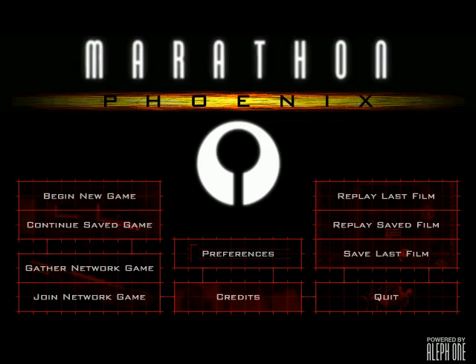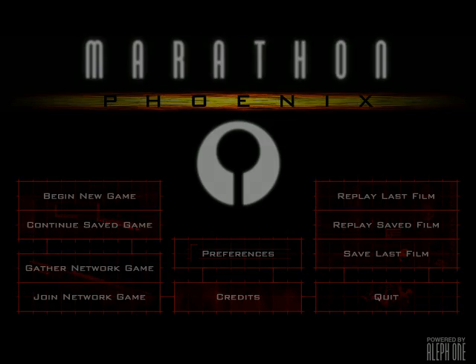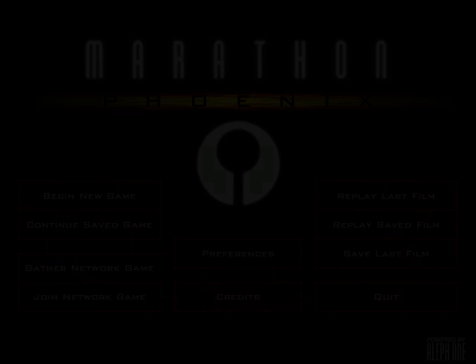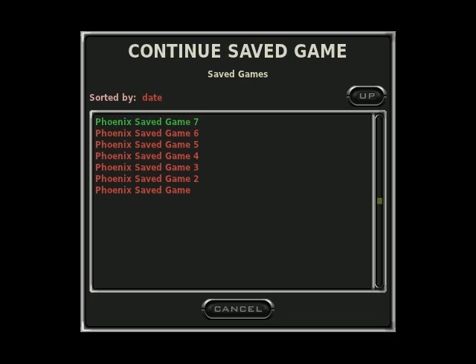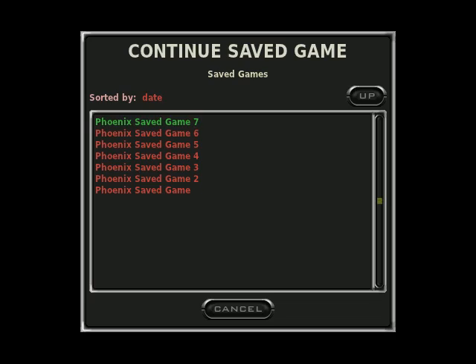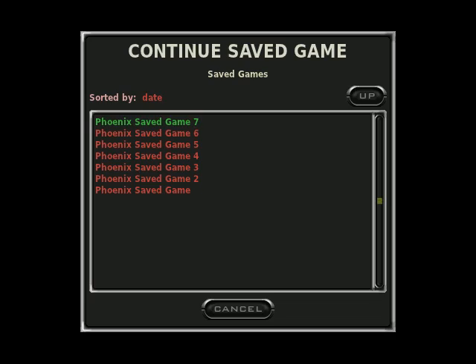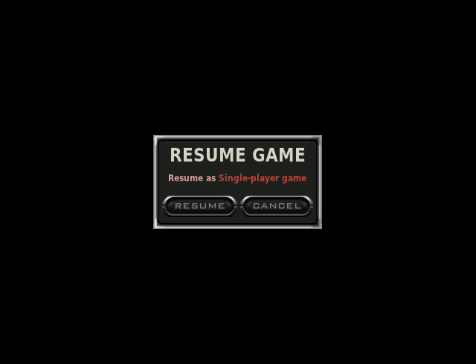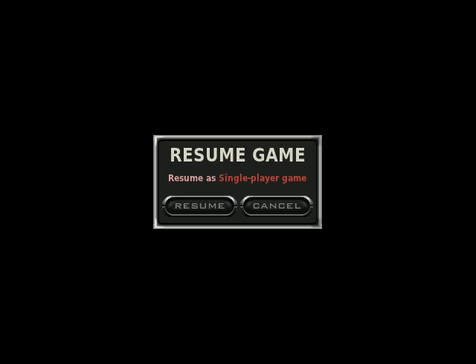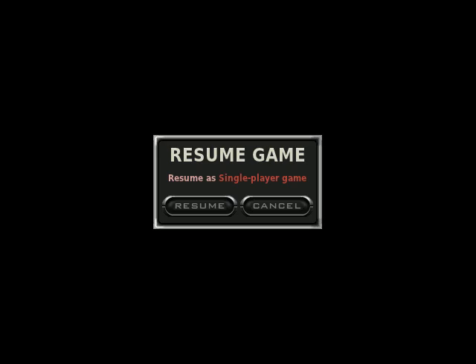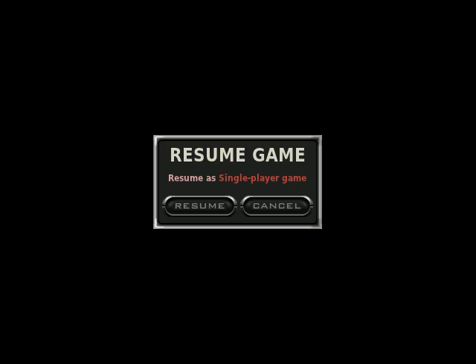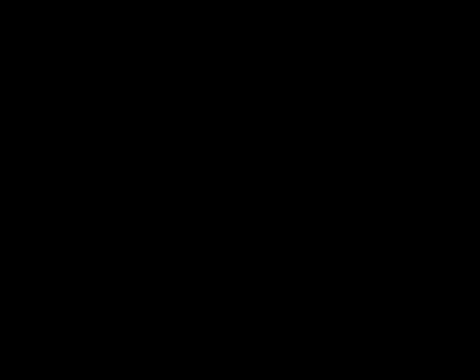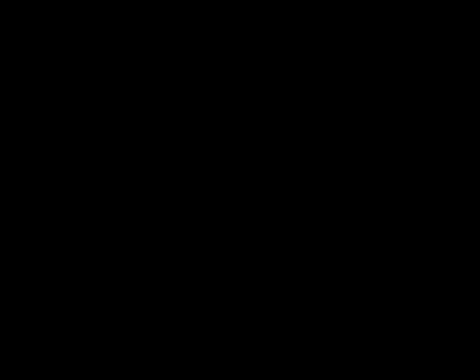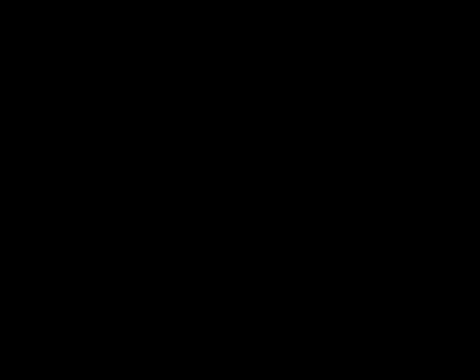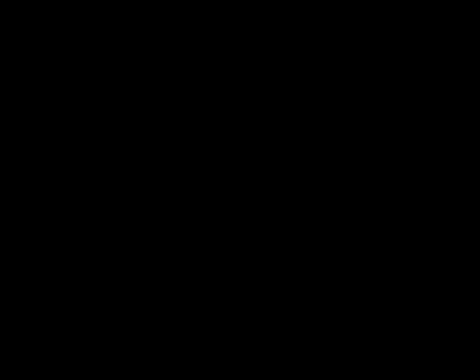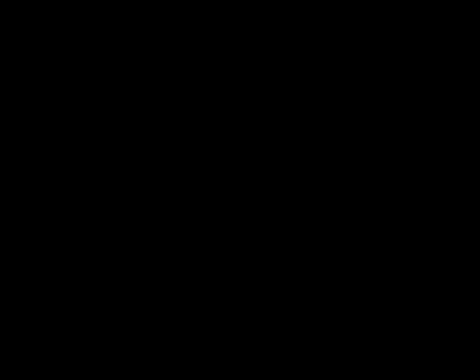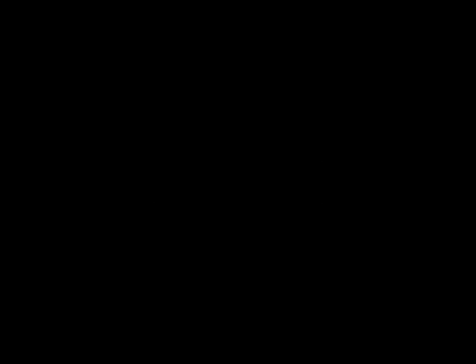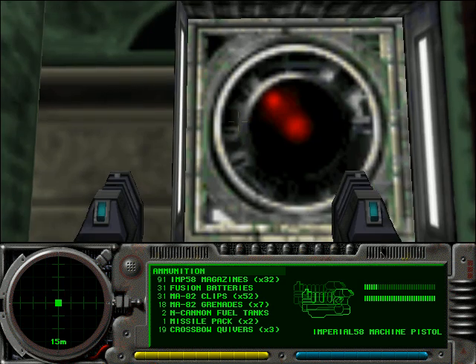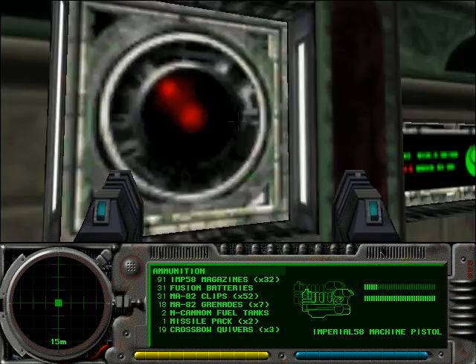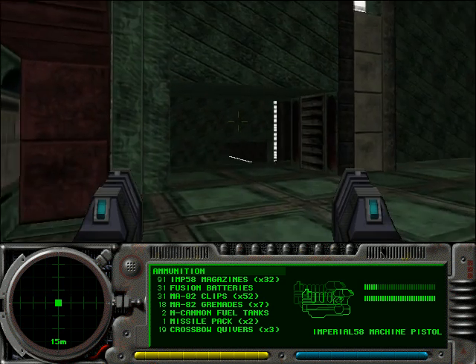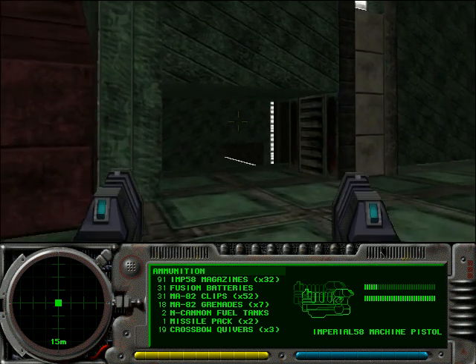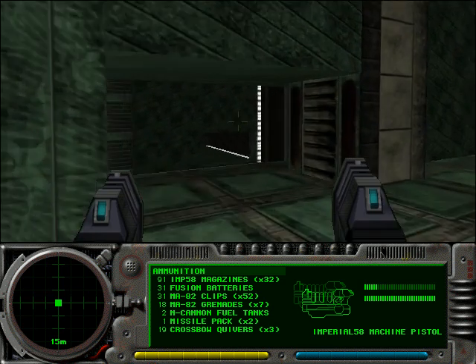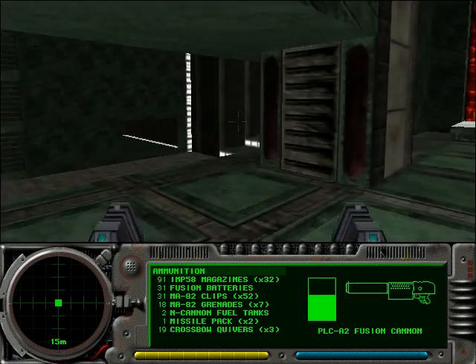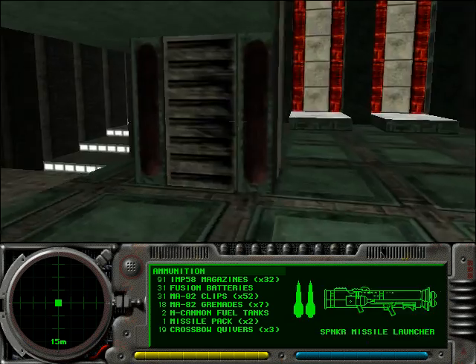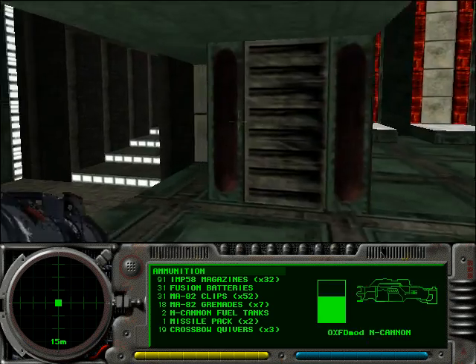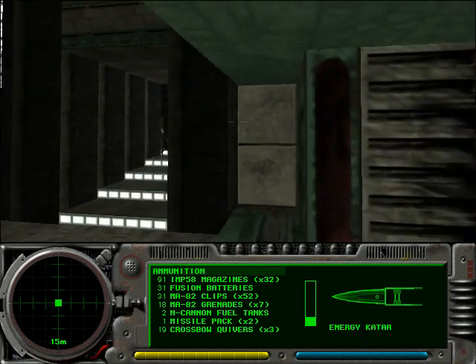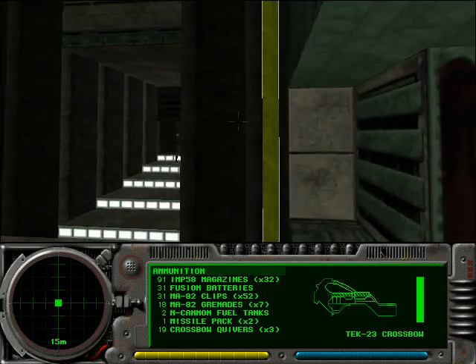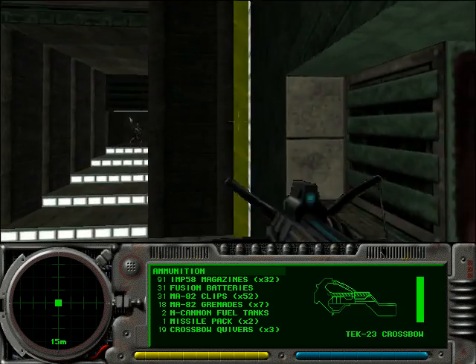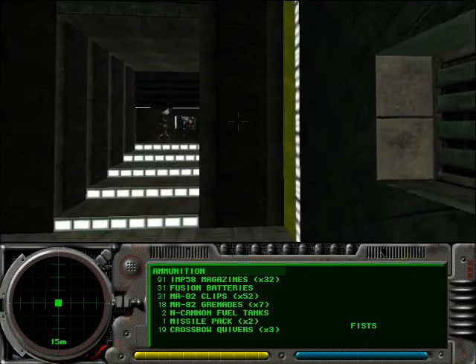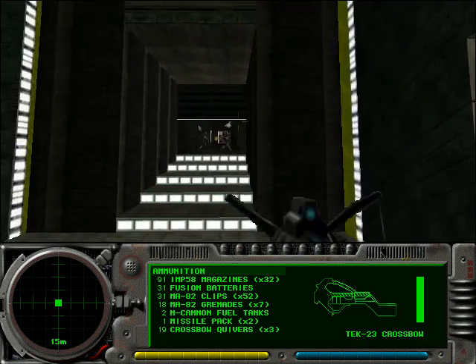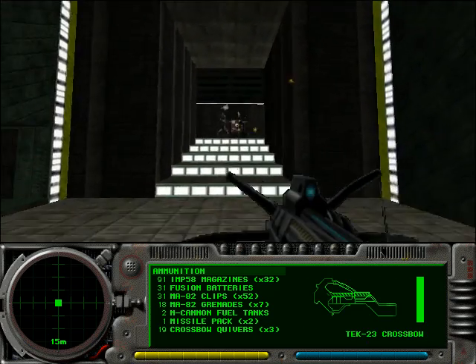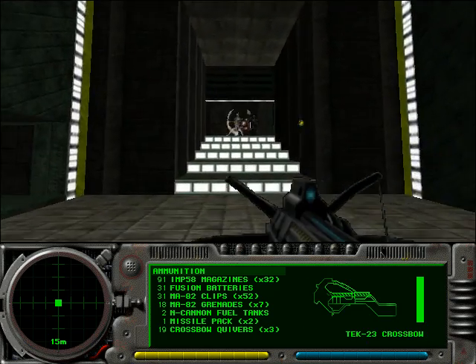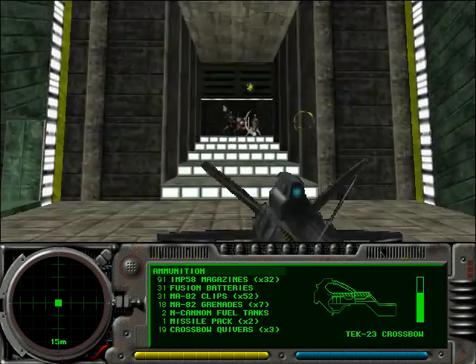Welcome back to video commentary of Marathon Phoenix. My name is RyokoTK. We are watching episode 7, Vampire Killer.